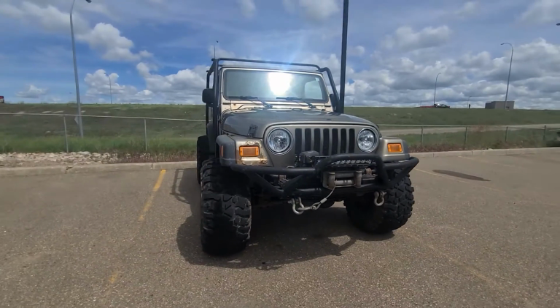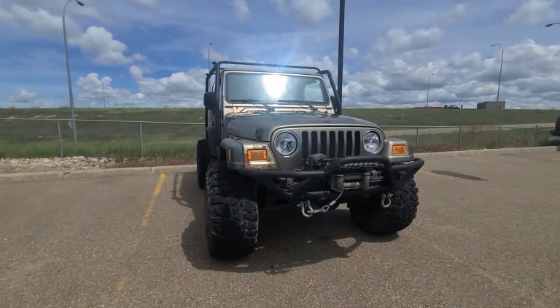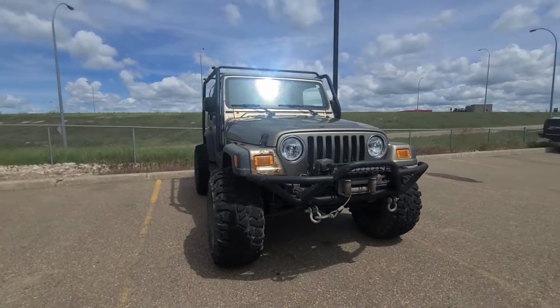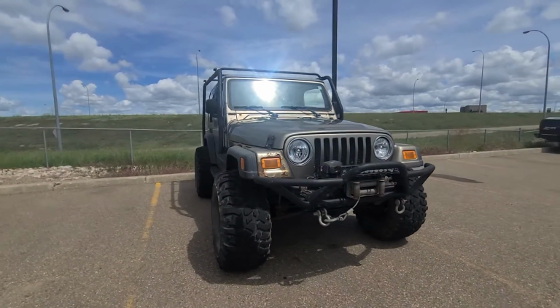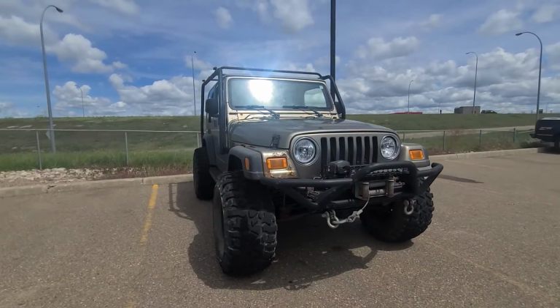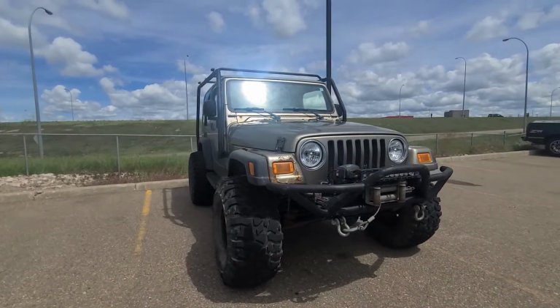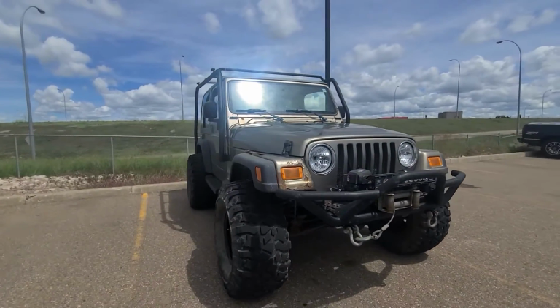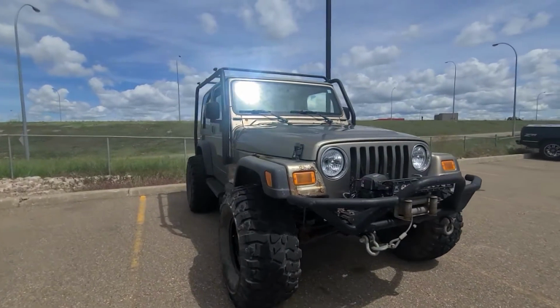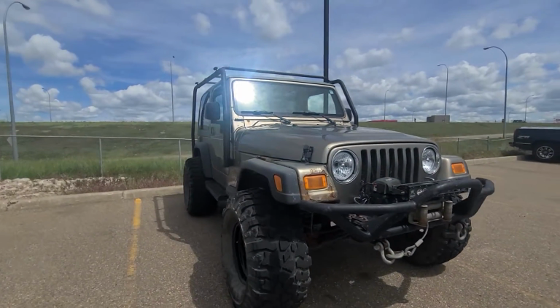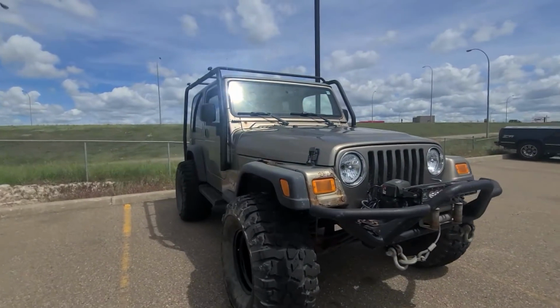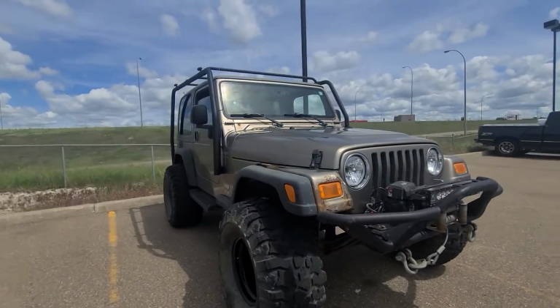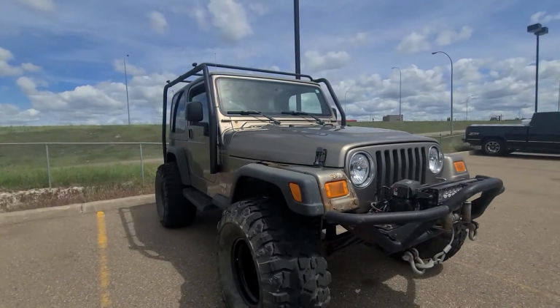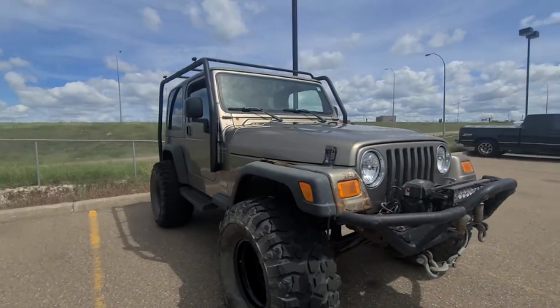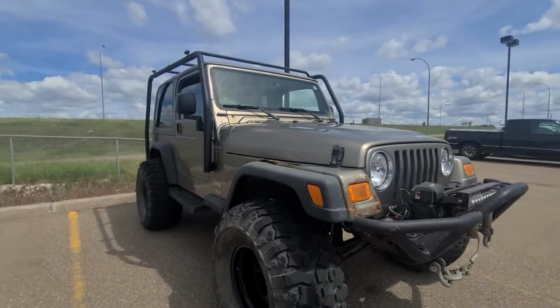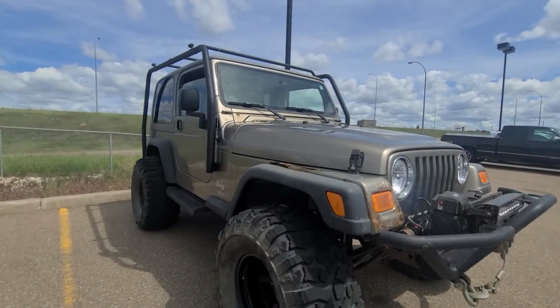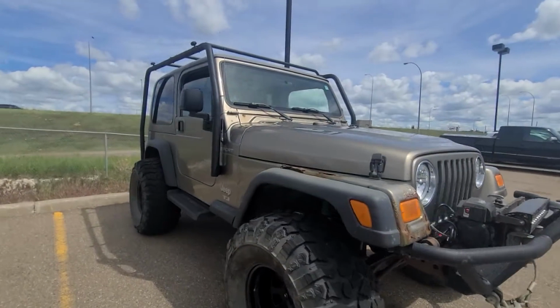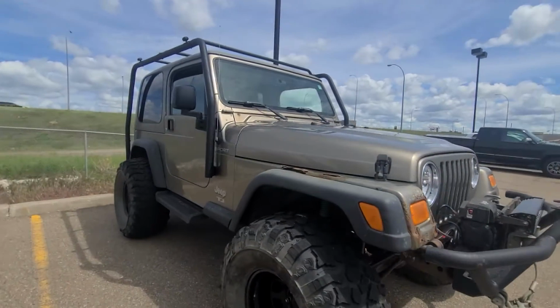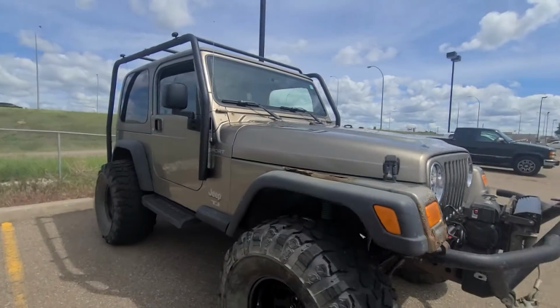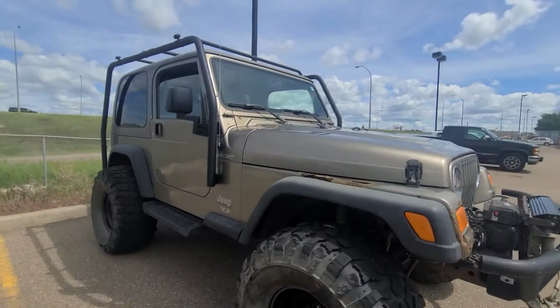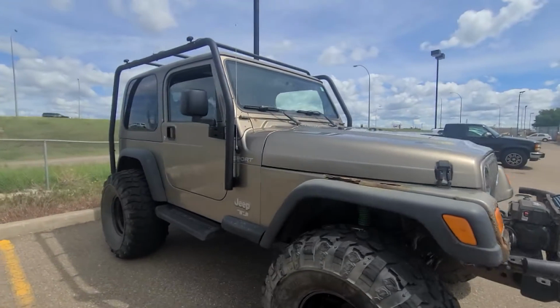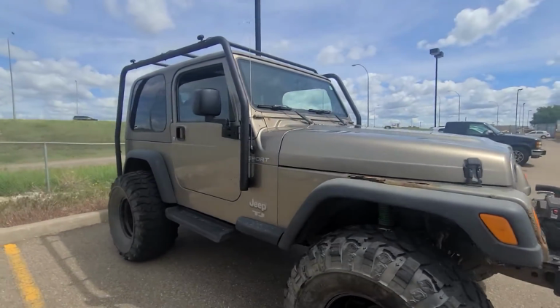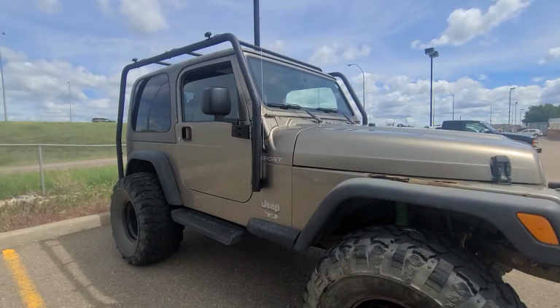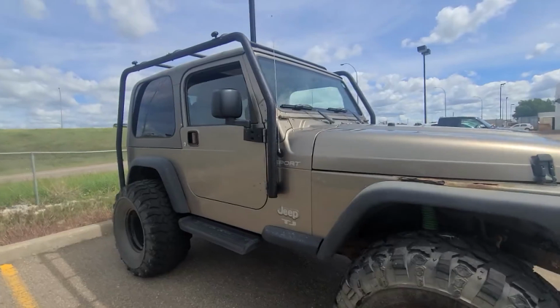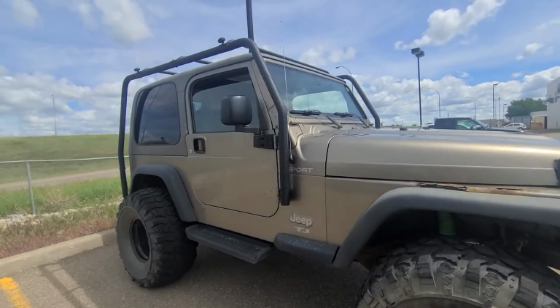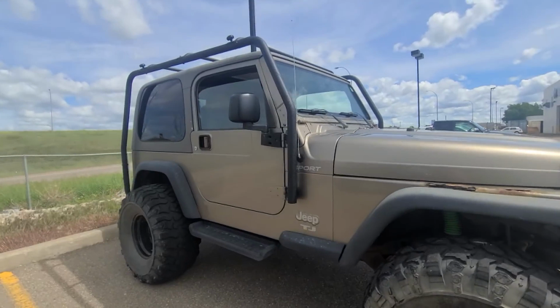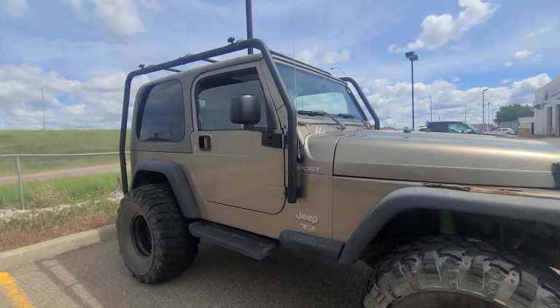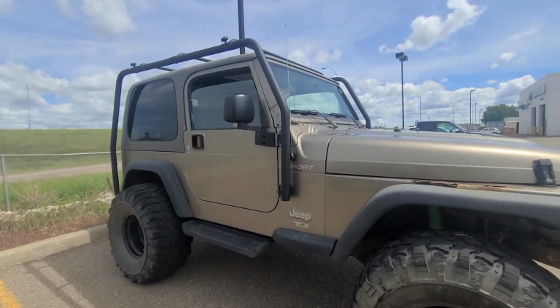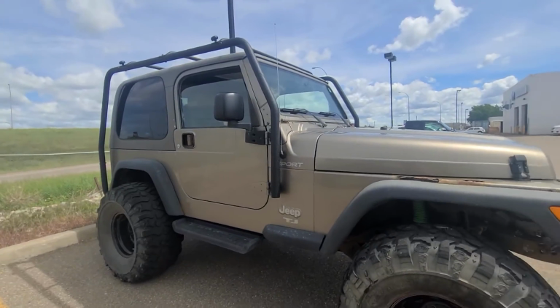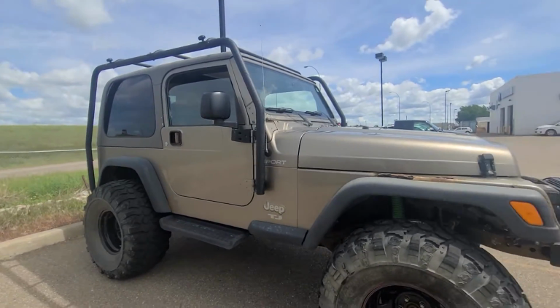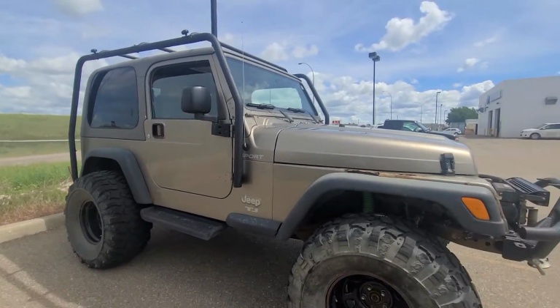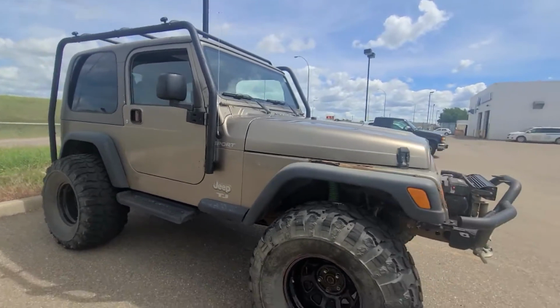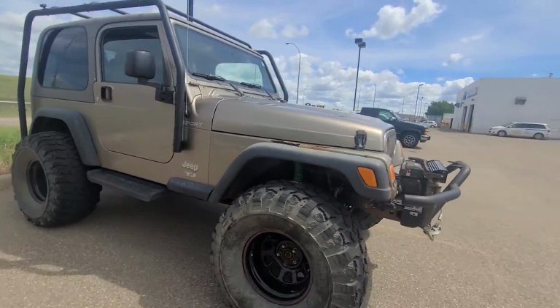It does have some rust and some damage on it, but like I said, this will be a perfect vehicle for running around in the bush in.